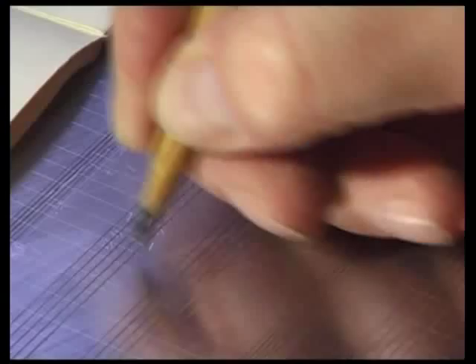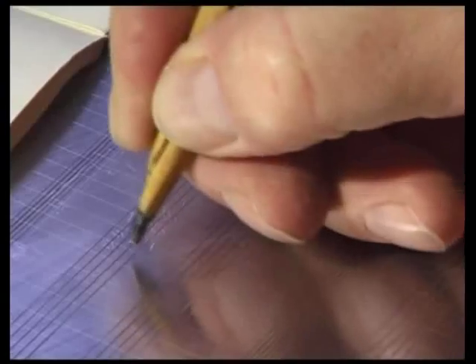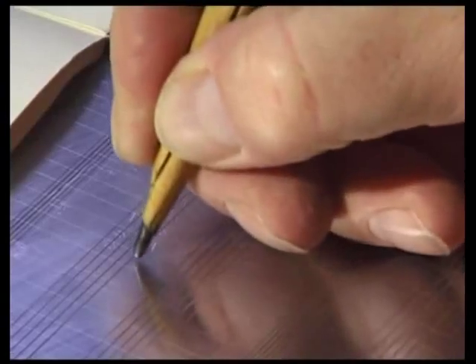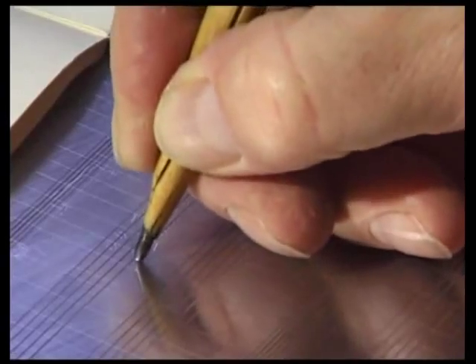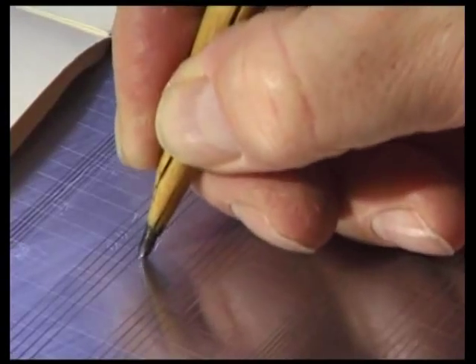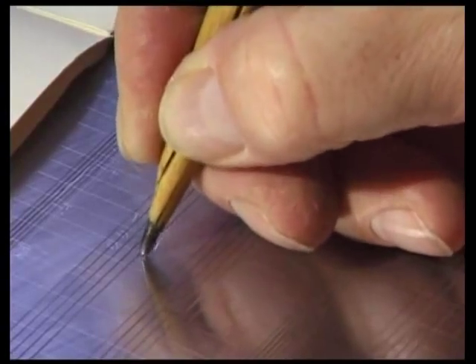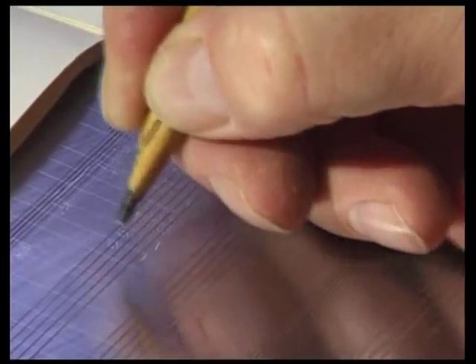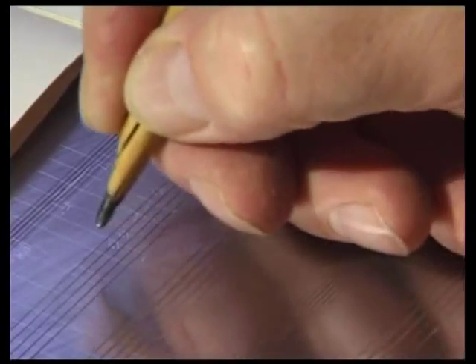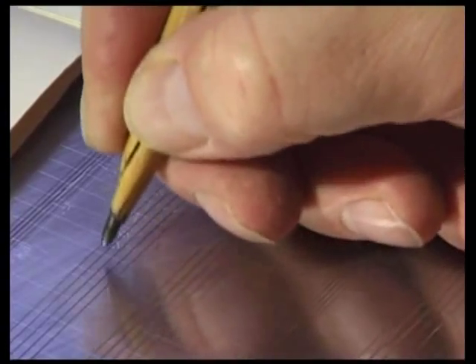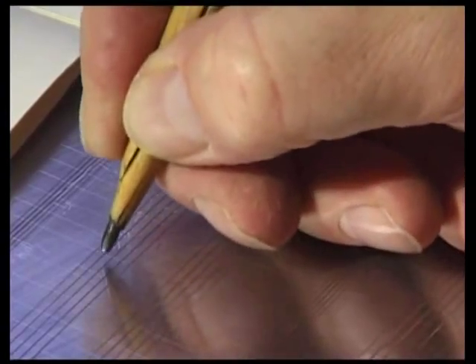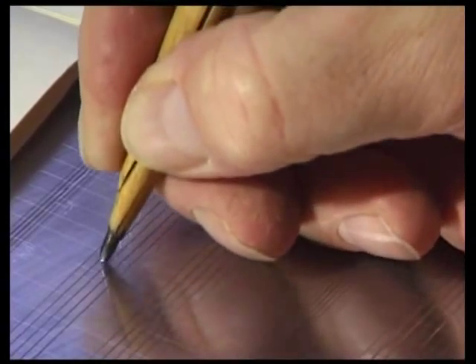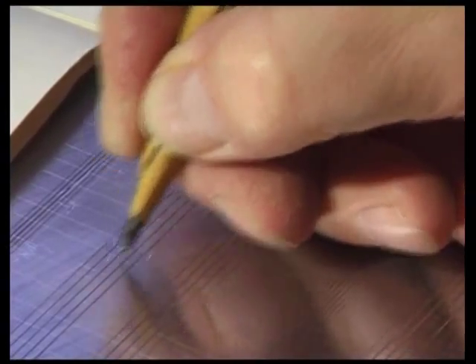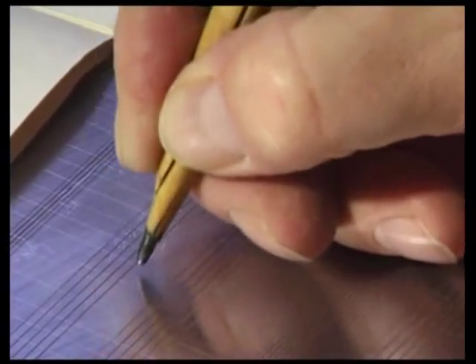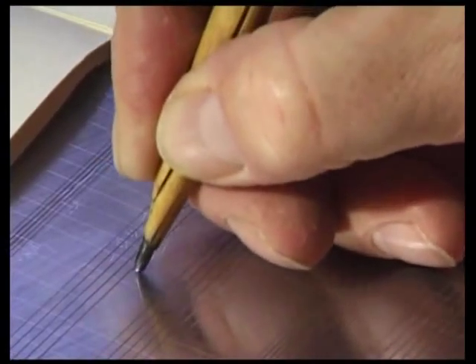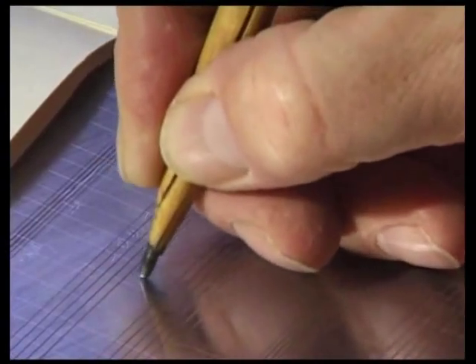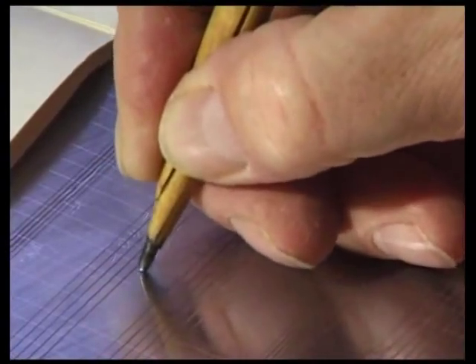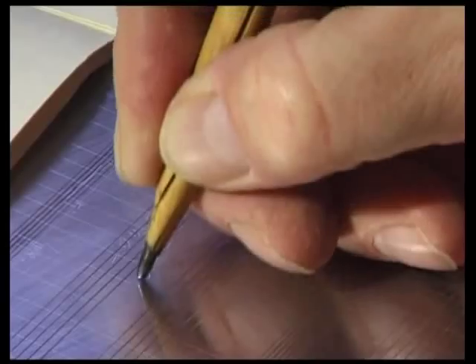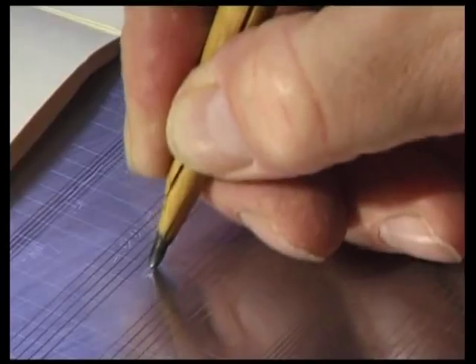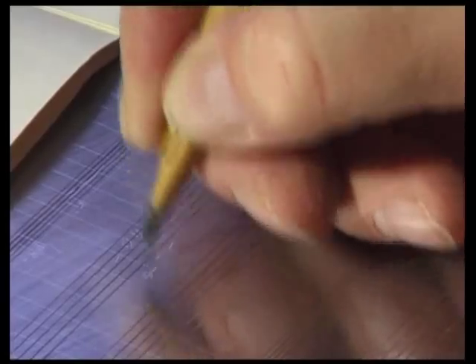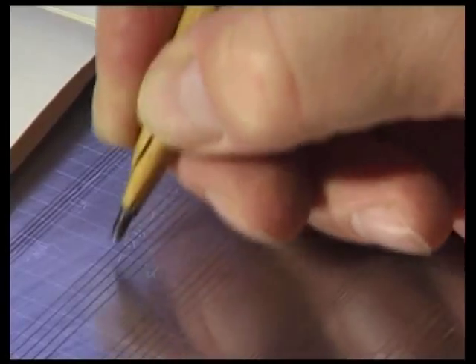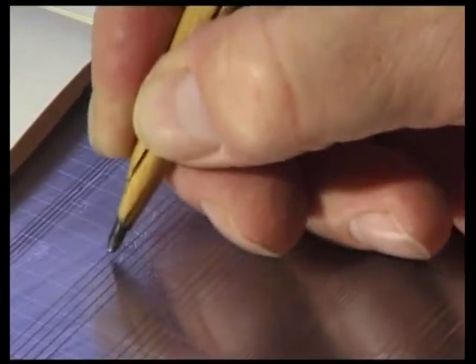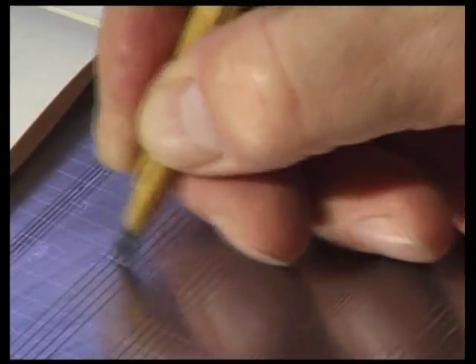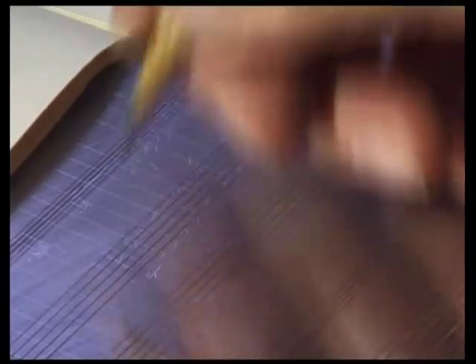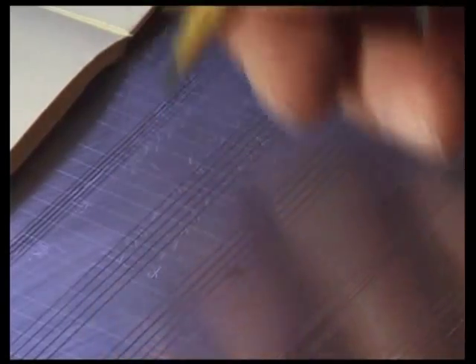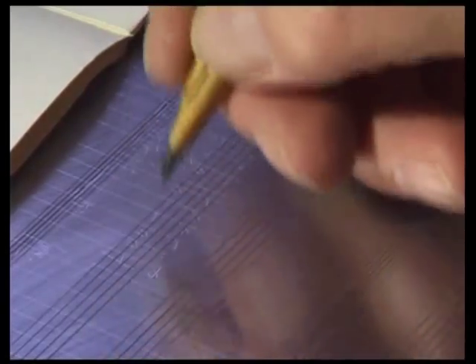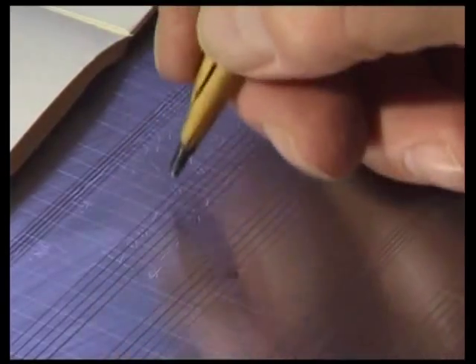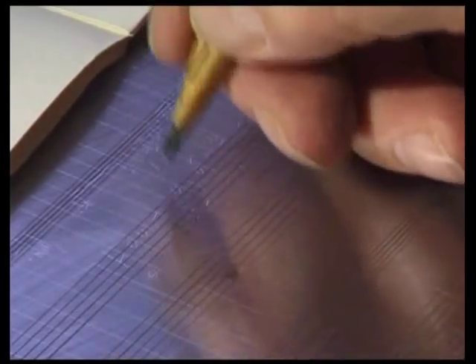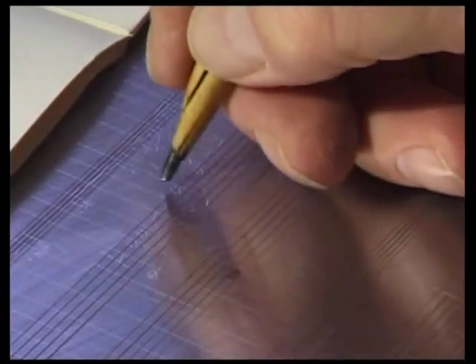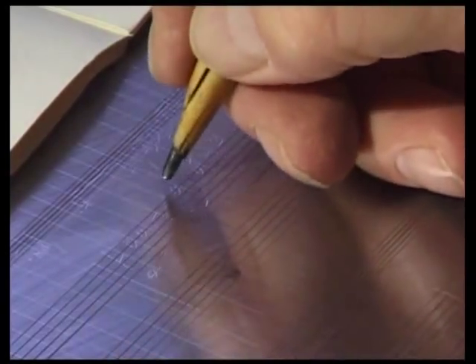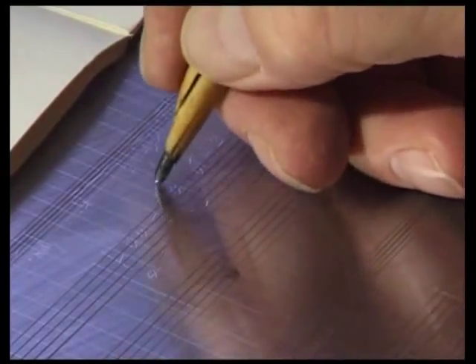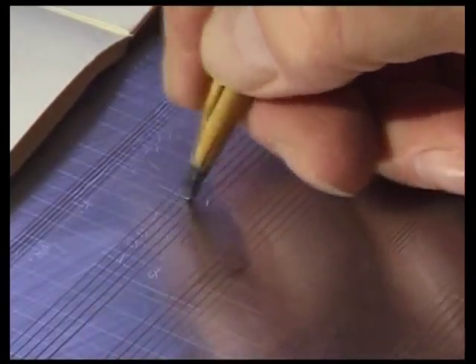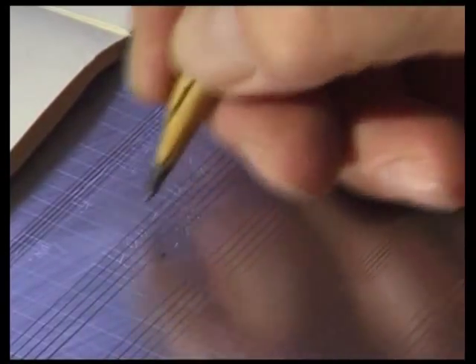Now, the engraver sketches the layout on the page with a steel nib.